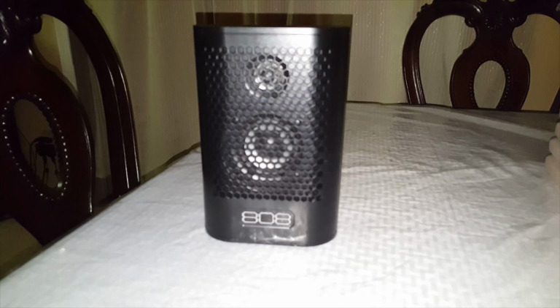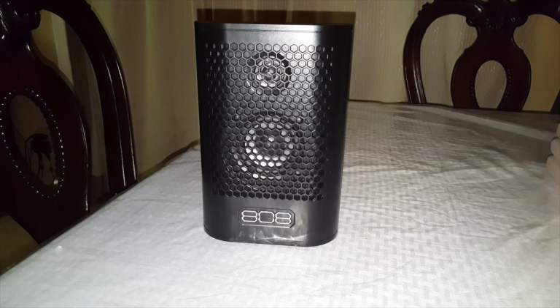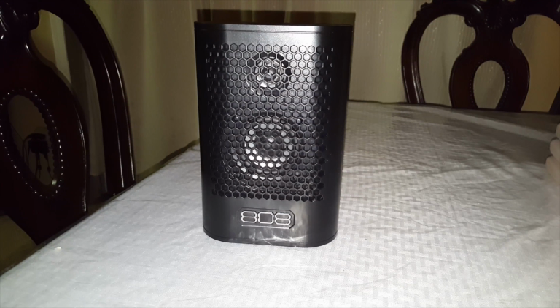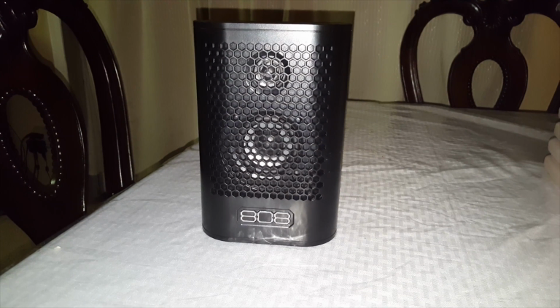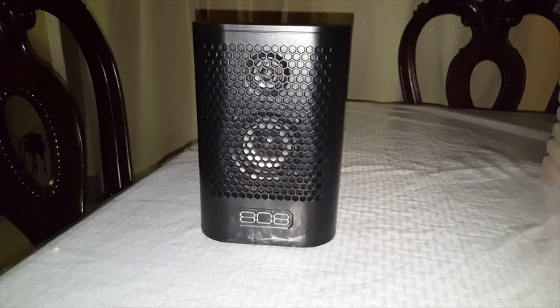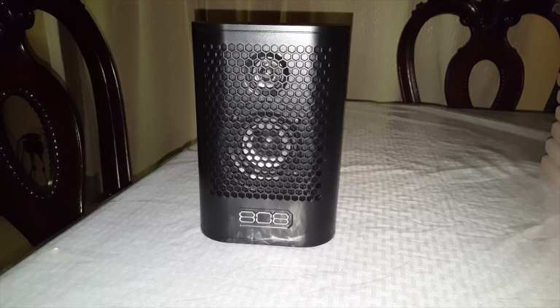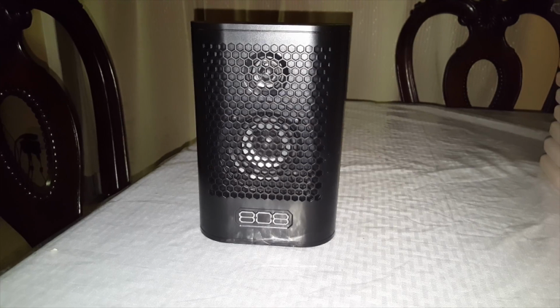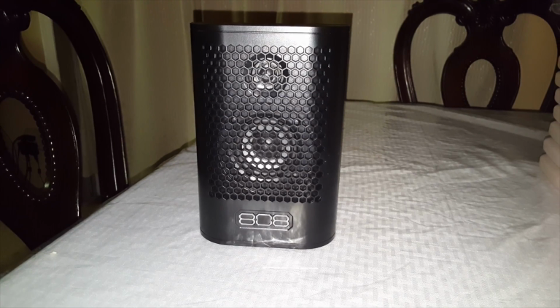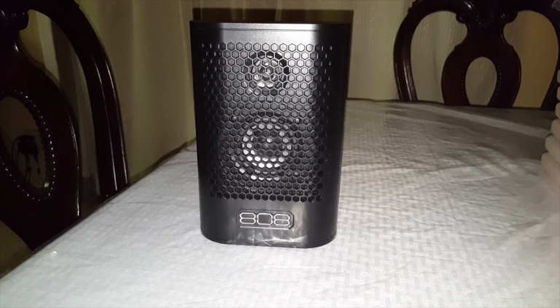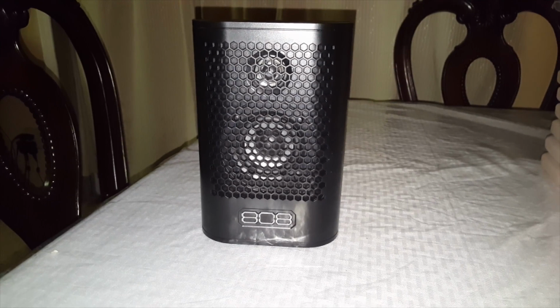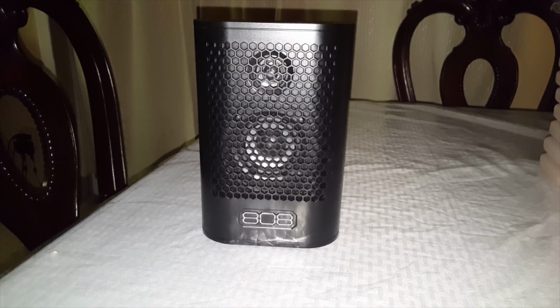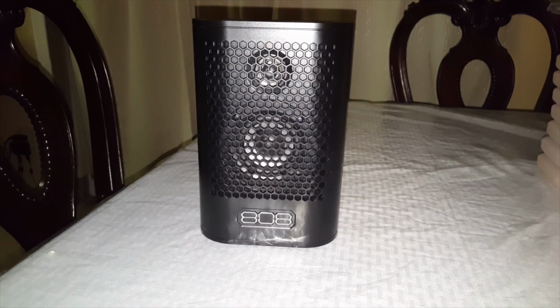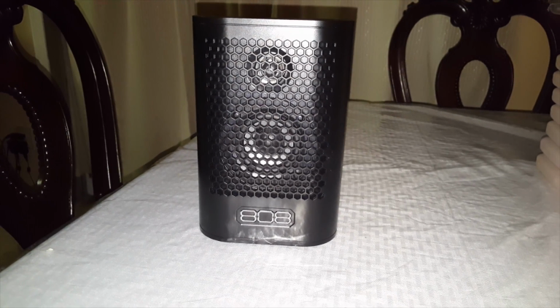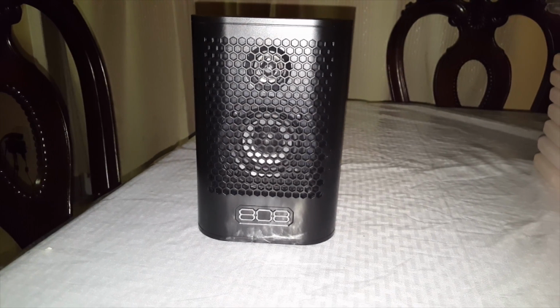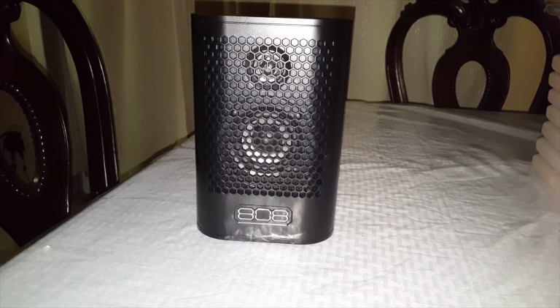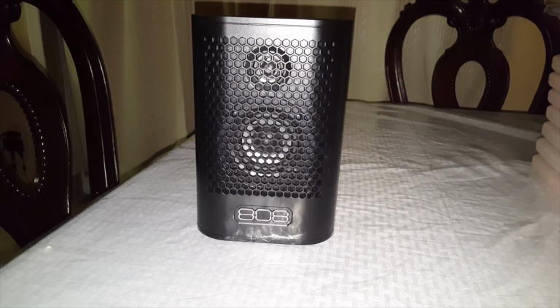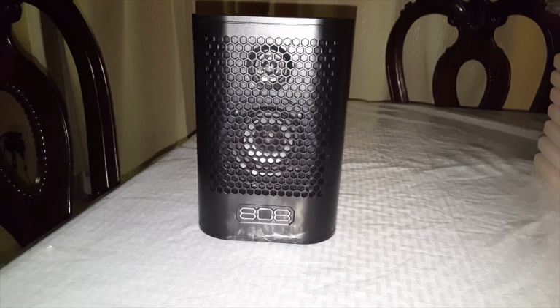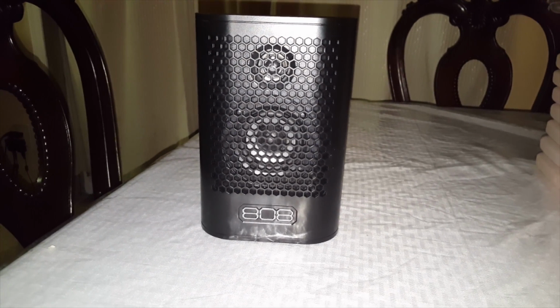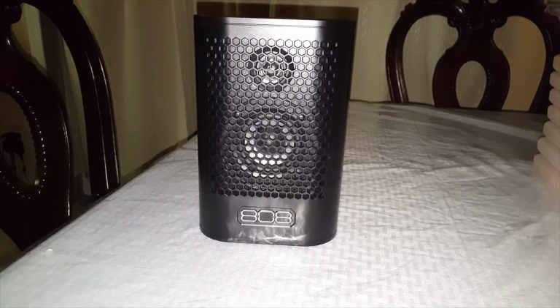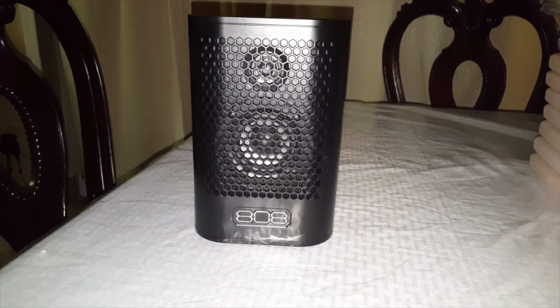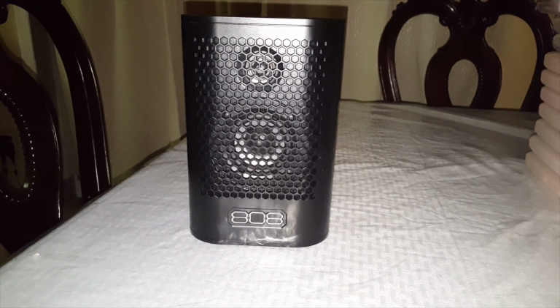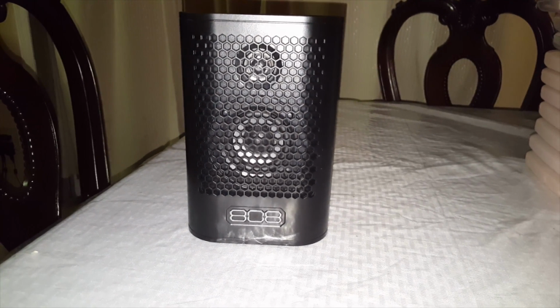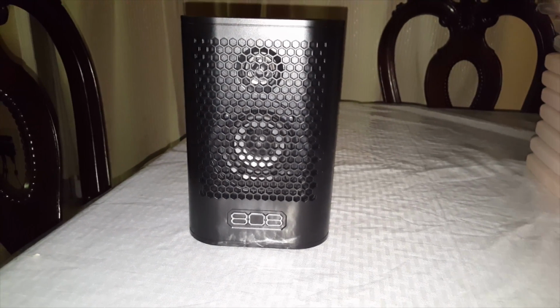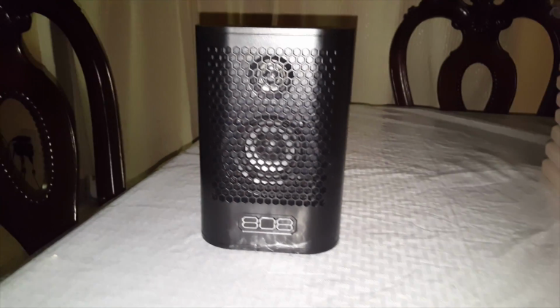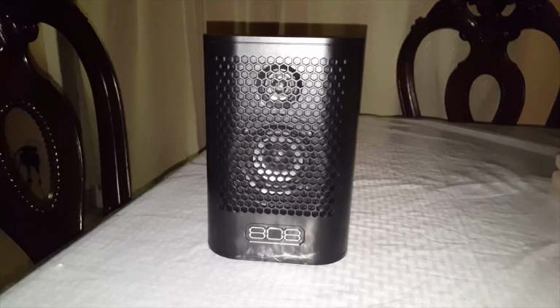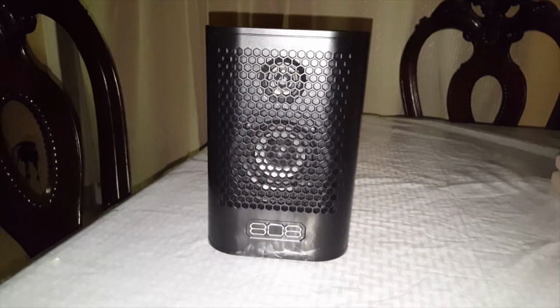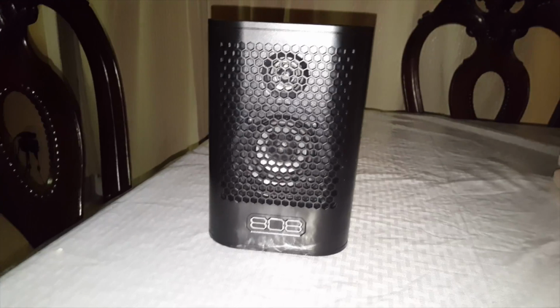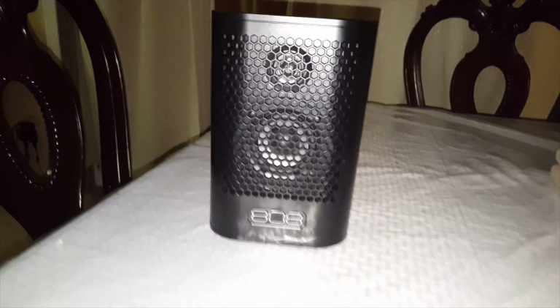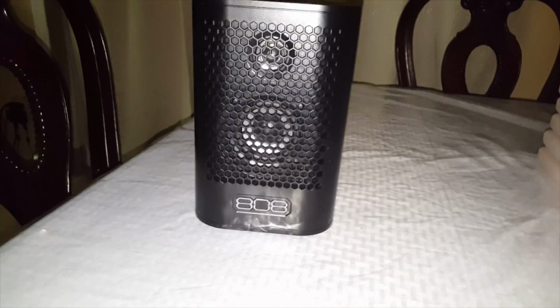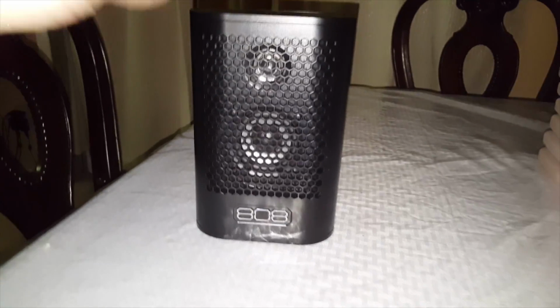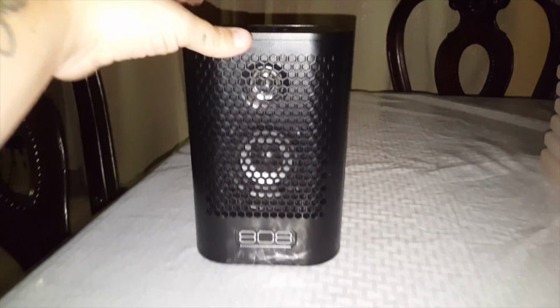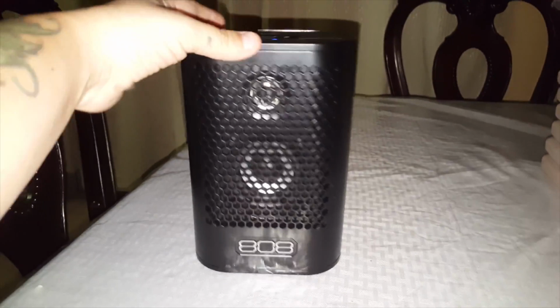What's up YouTube? This is Mari, bringing you a review of the portable 808 speaker — I believe it's the Helix.